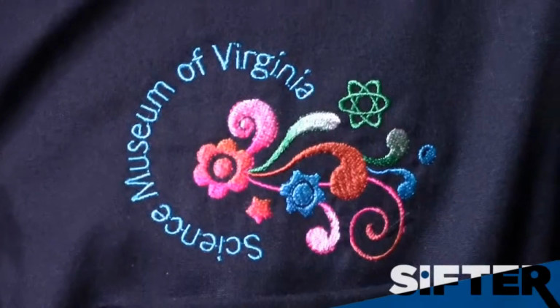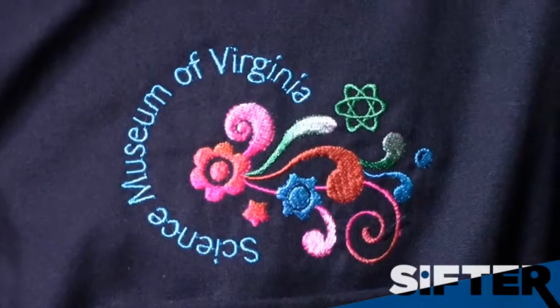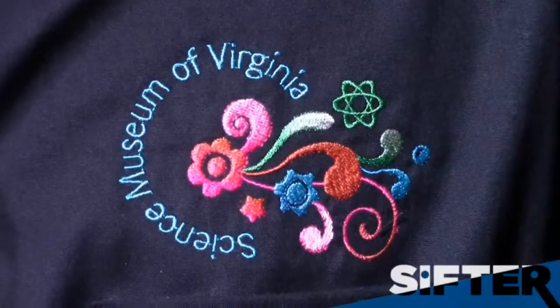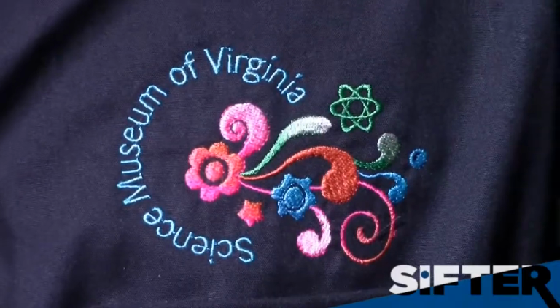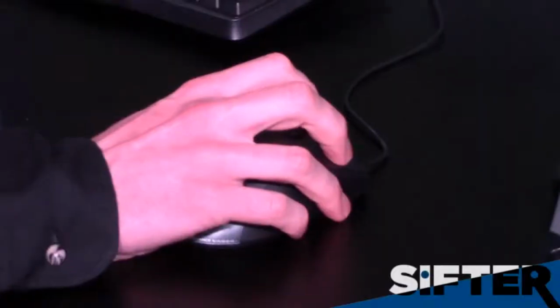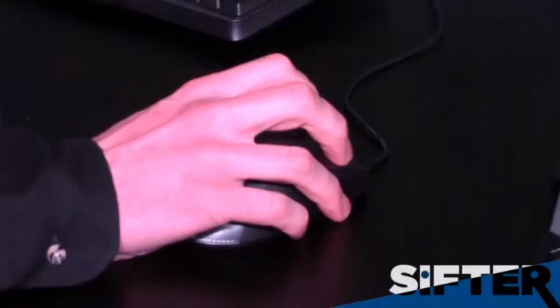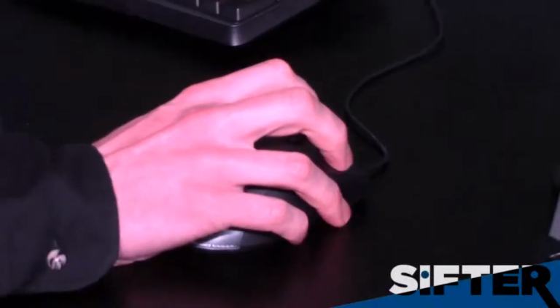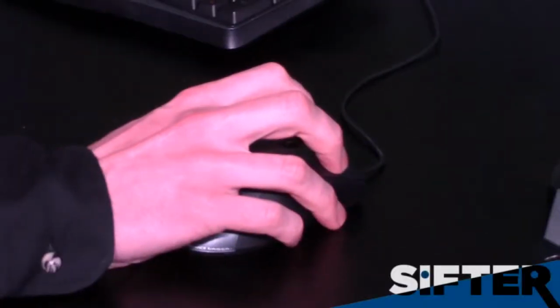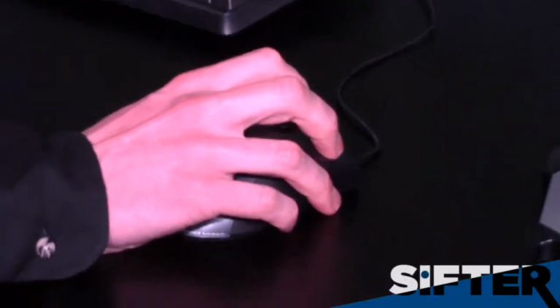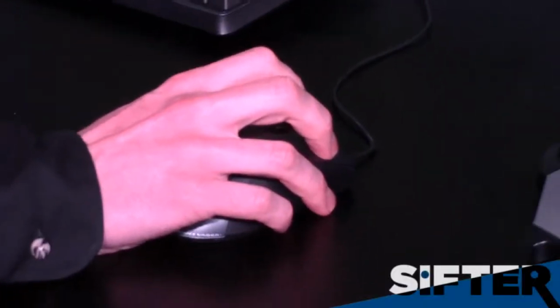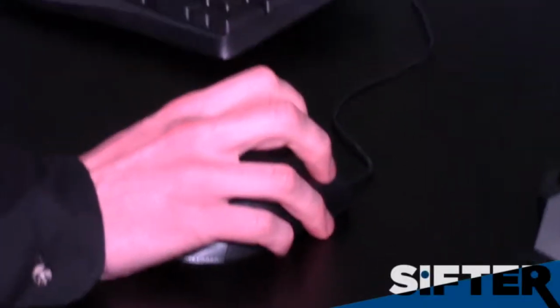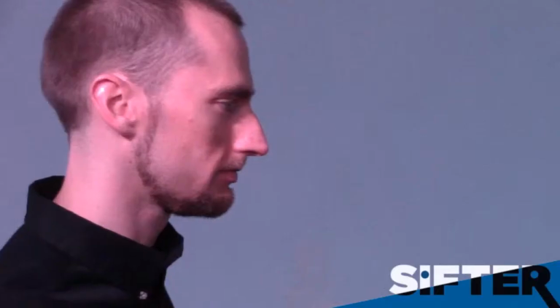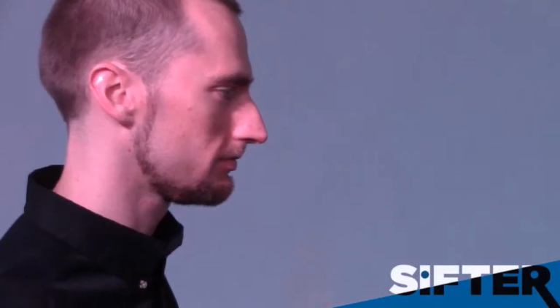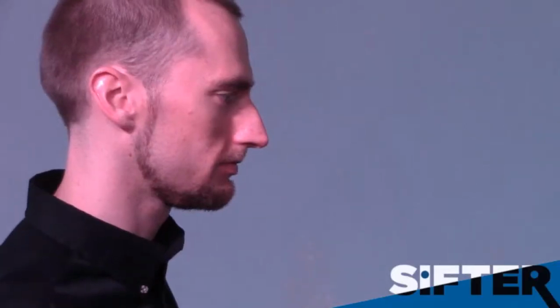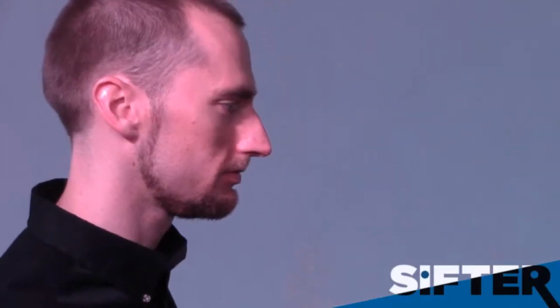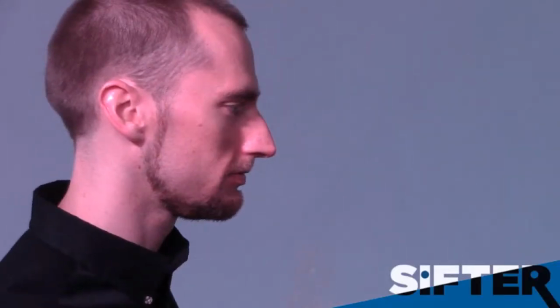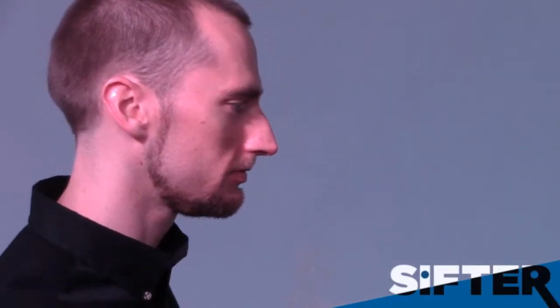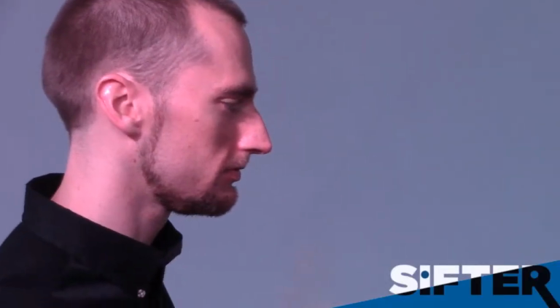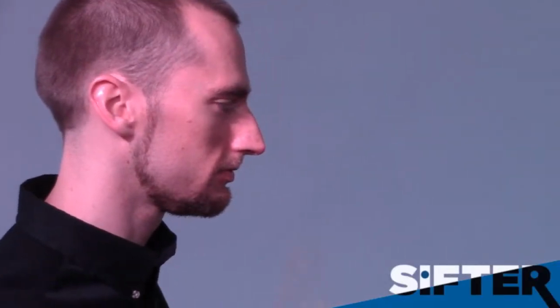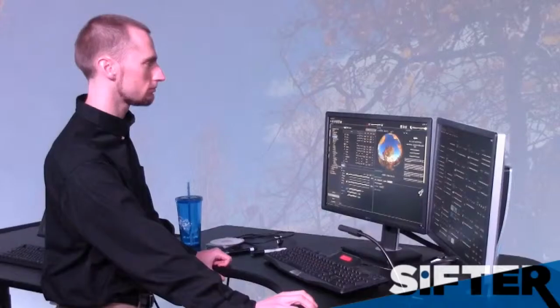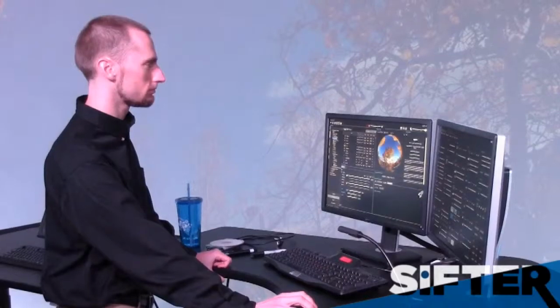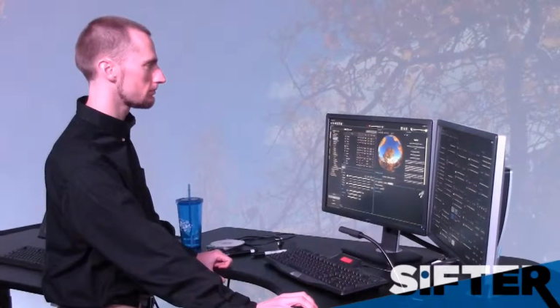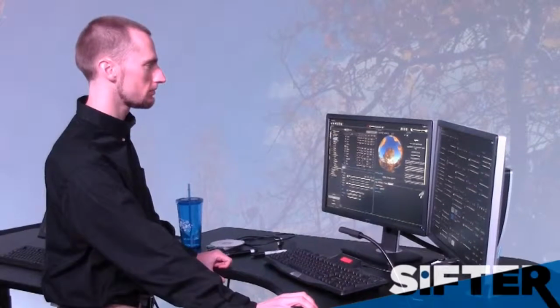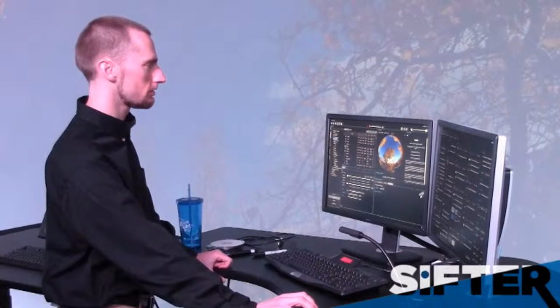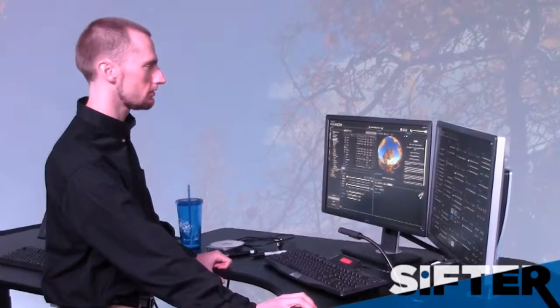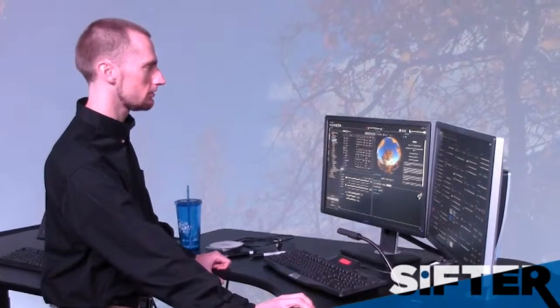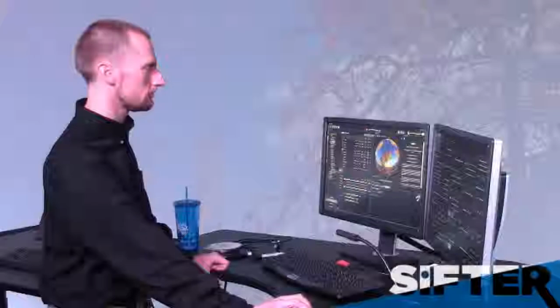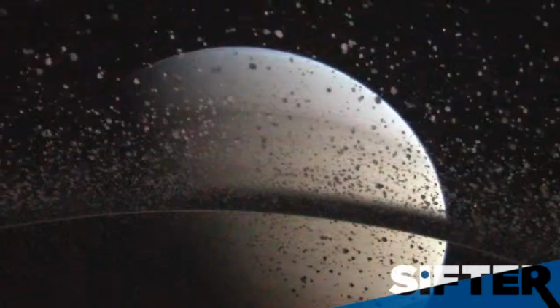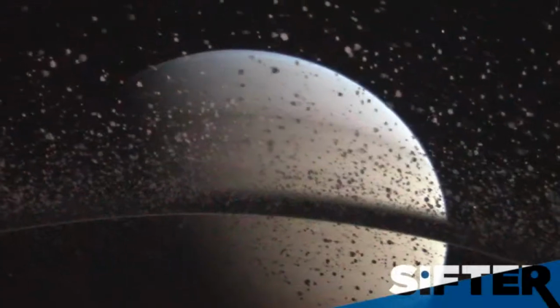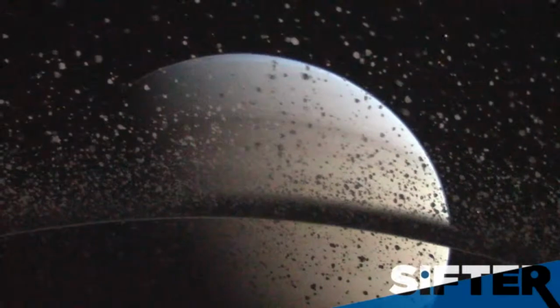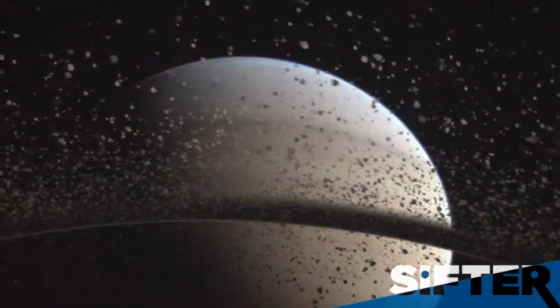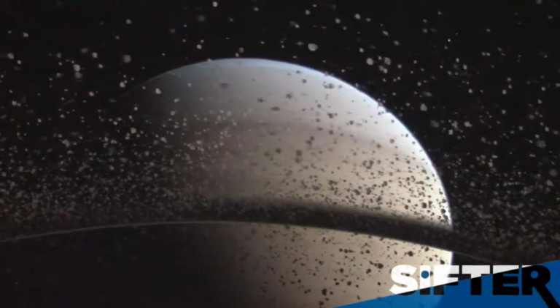My favorite part is just being able to fly anywhere in the universe on a whim. Flying through the stars is pretty amazing.